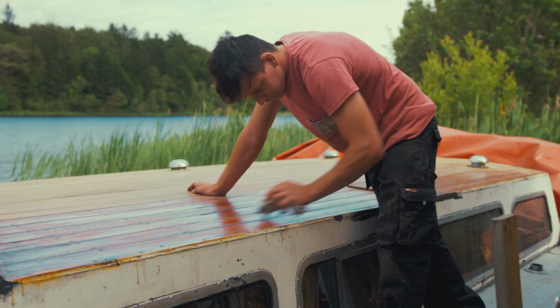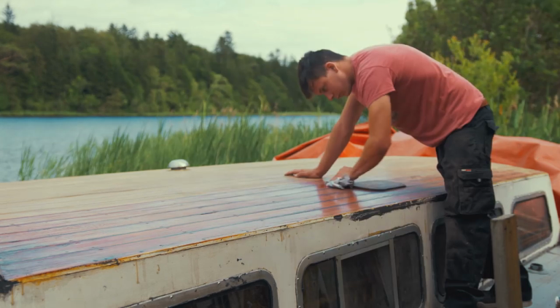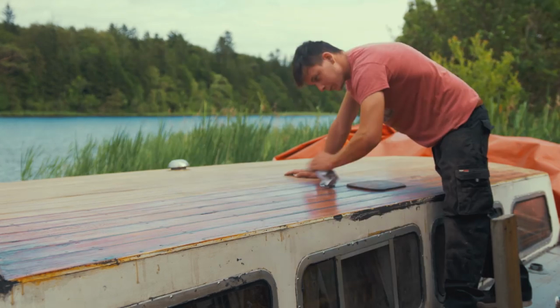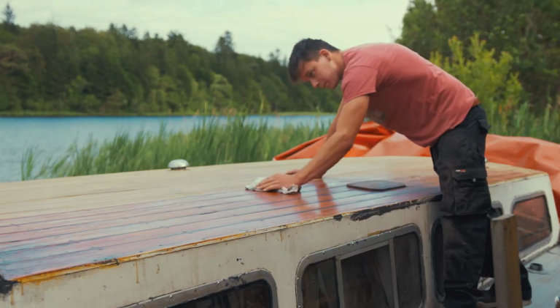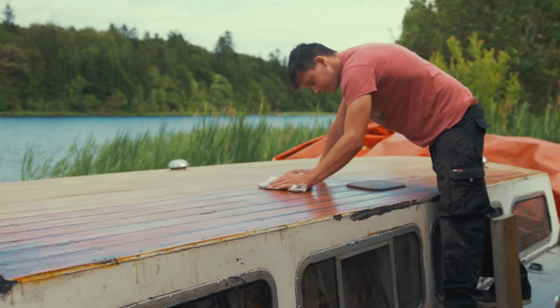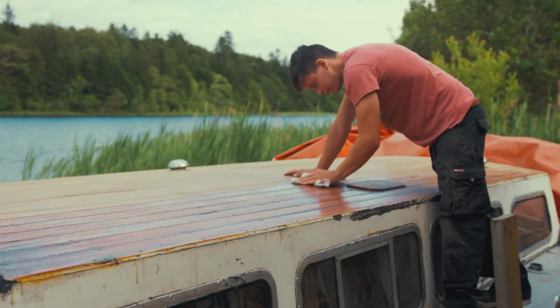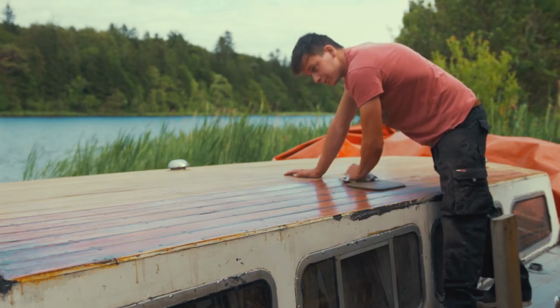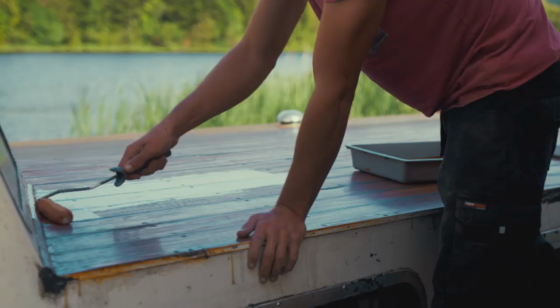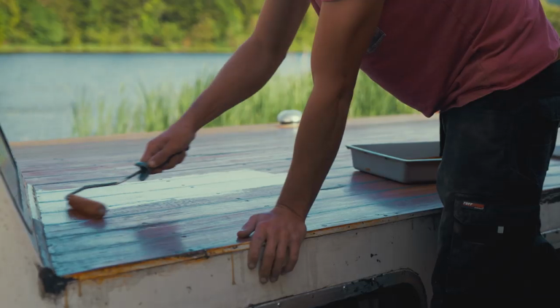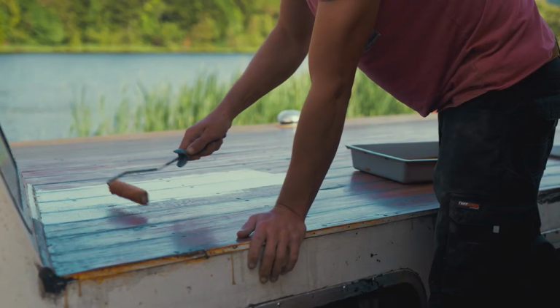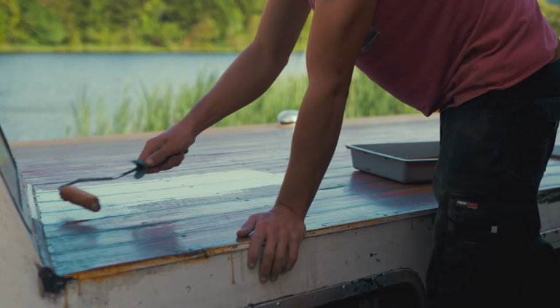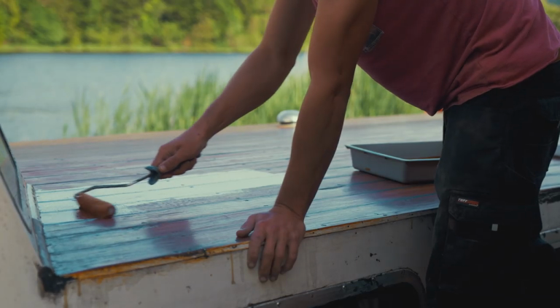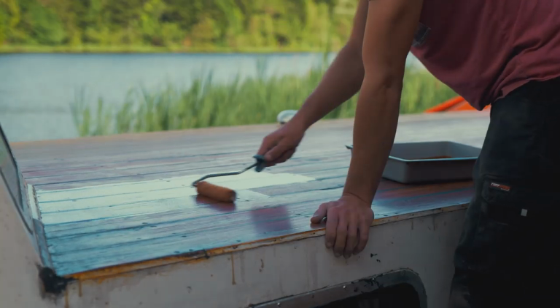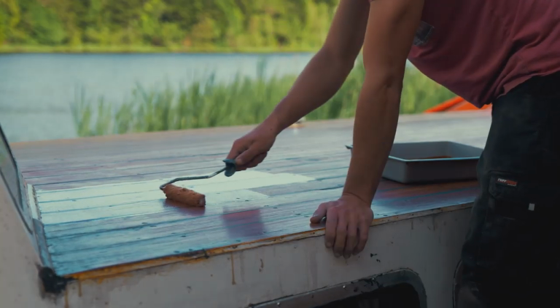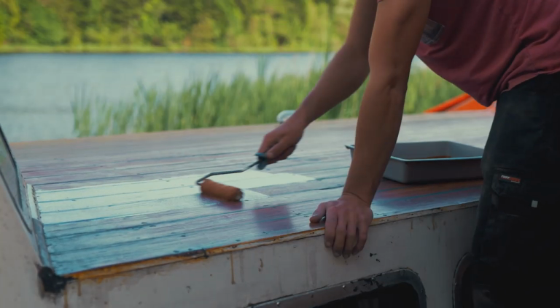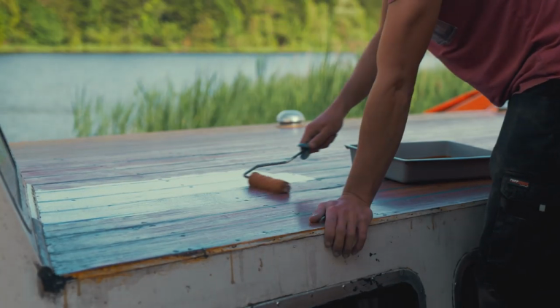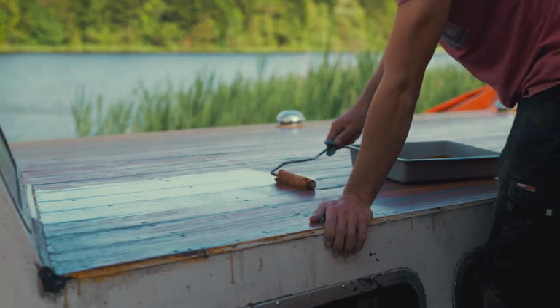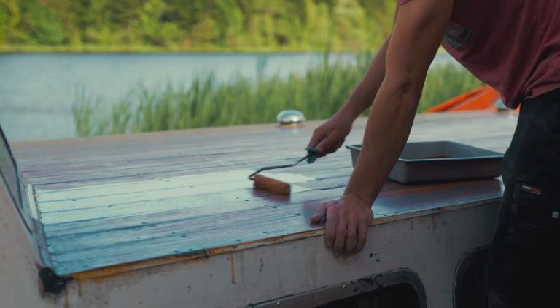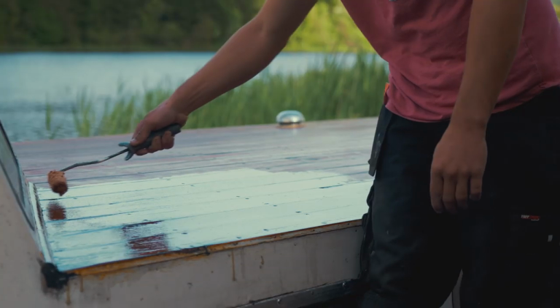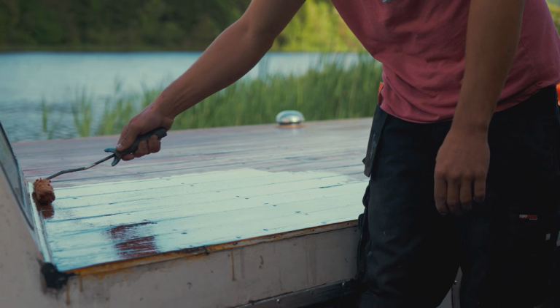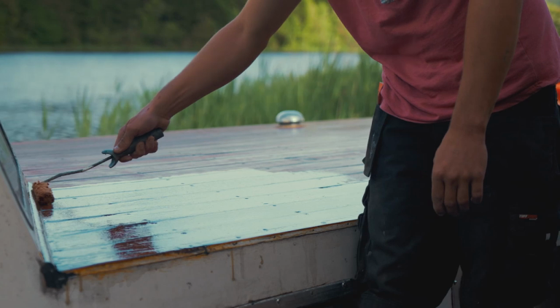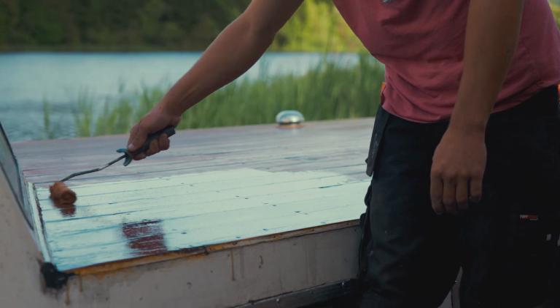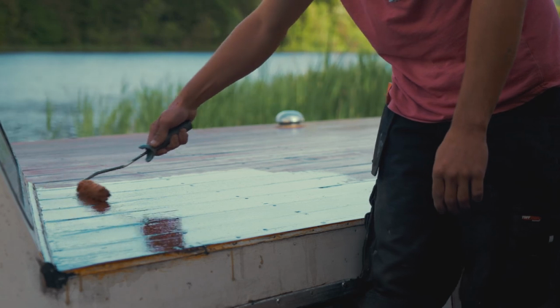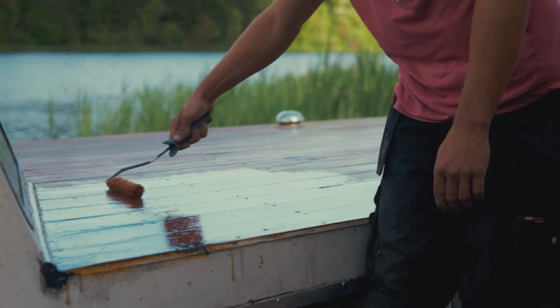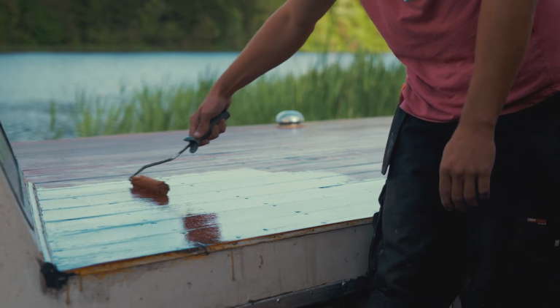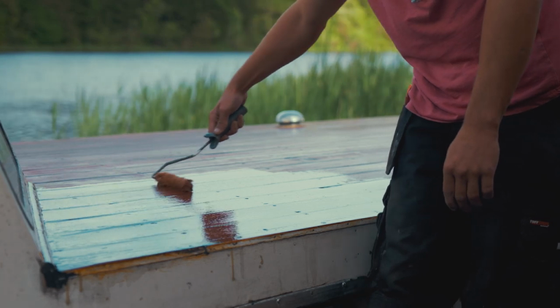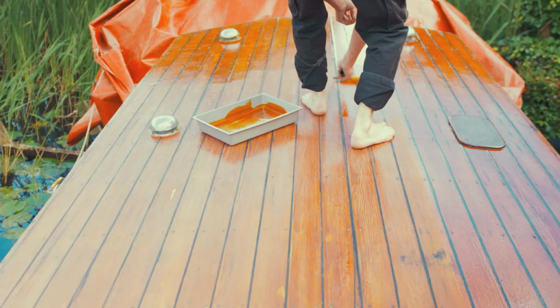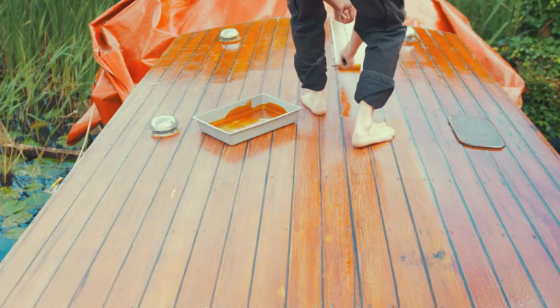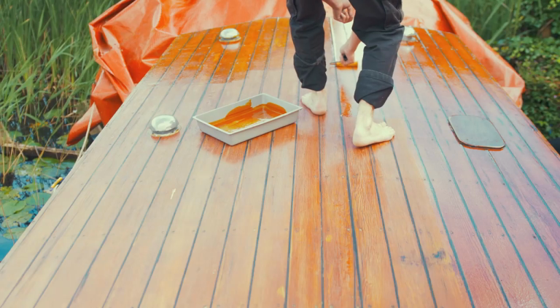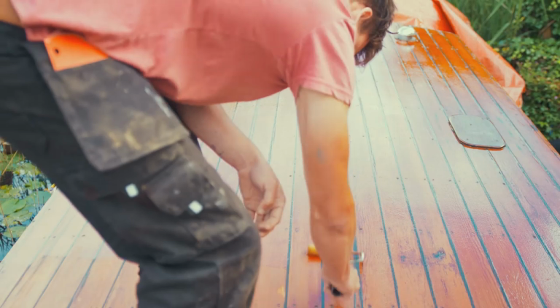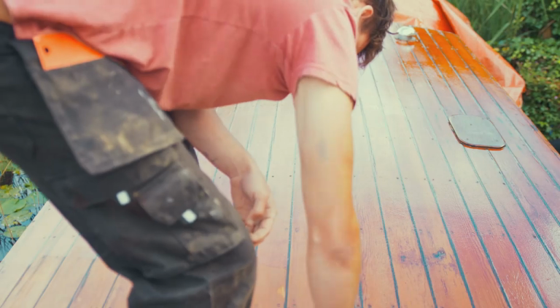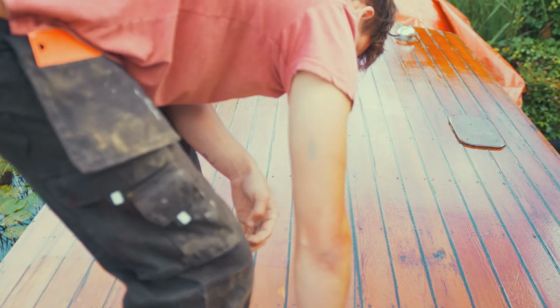Sanding down the roof planking between coats of Bondex, I'm wiping down the surface with white spirits to remove any residual dust and to get the surface as clean as possible.